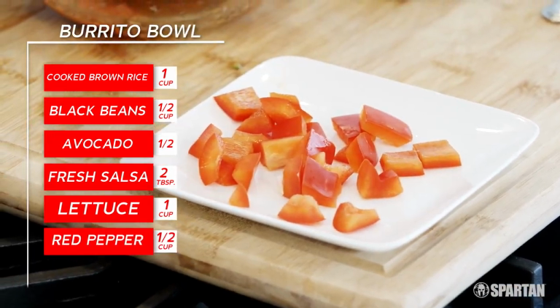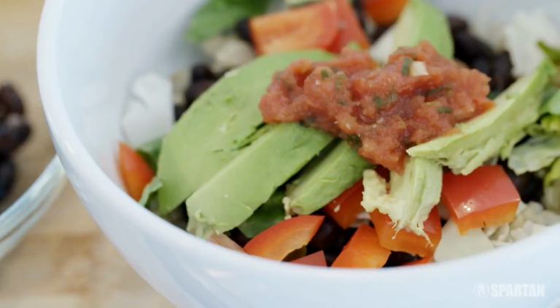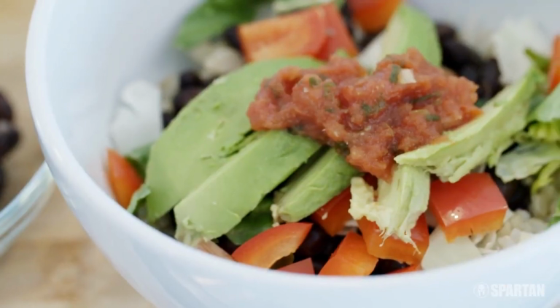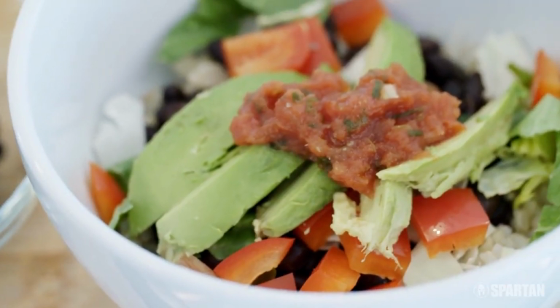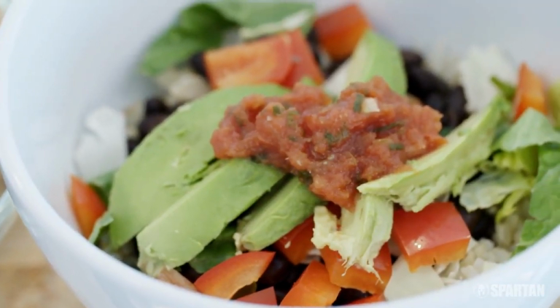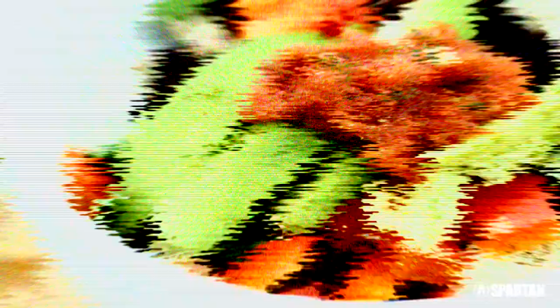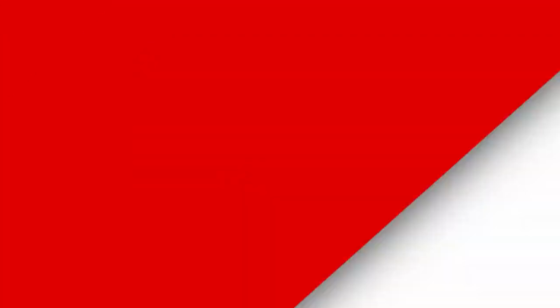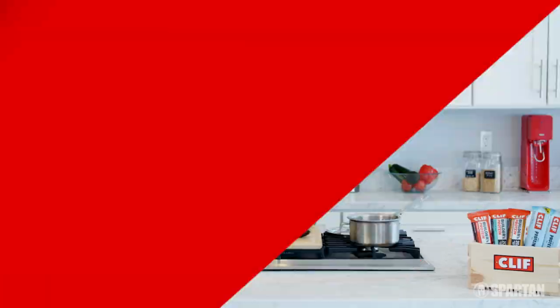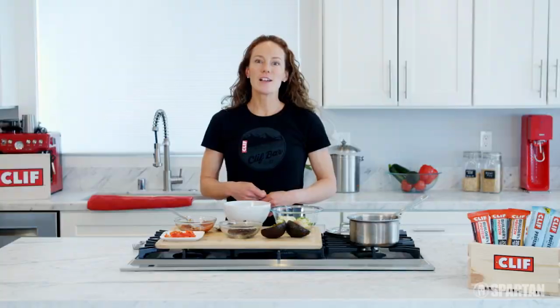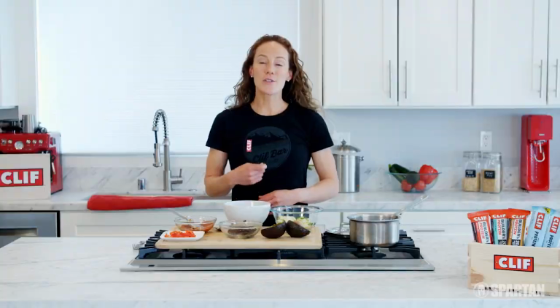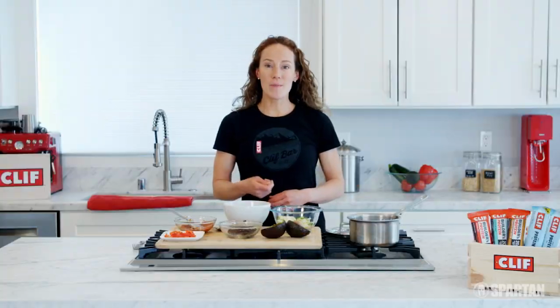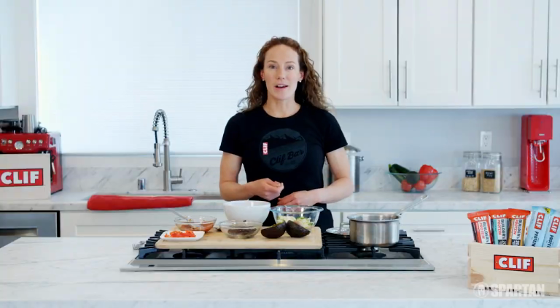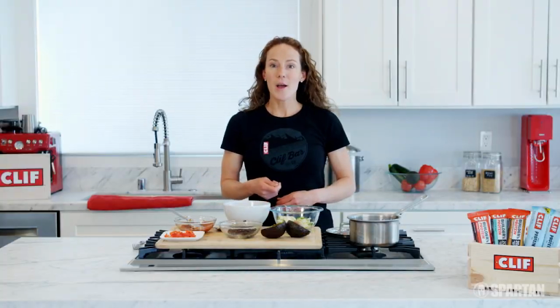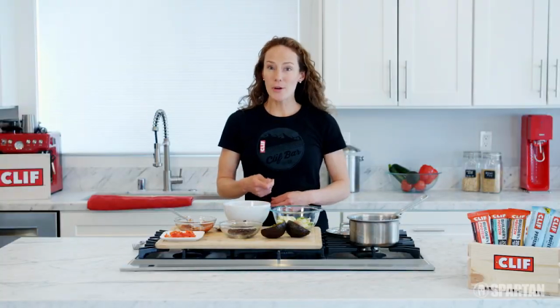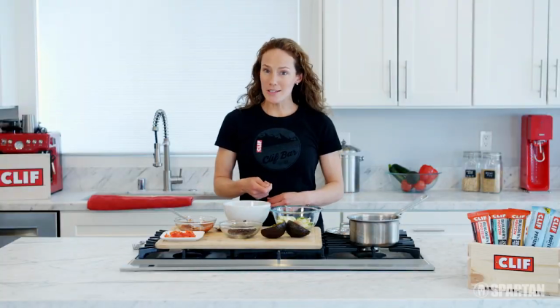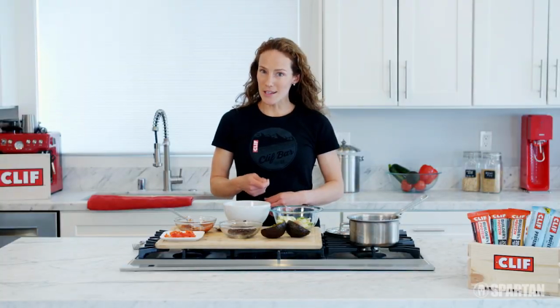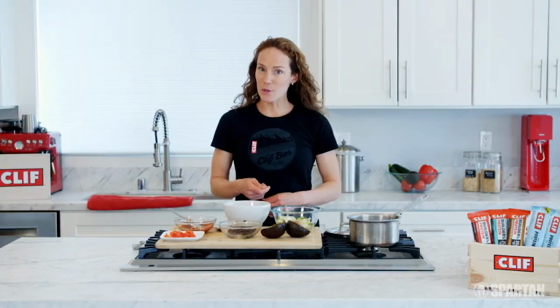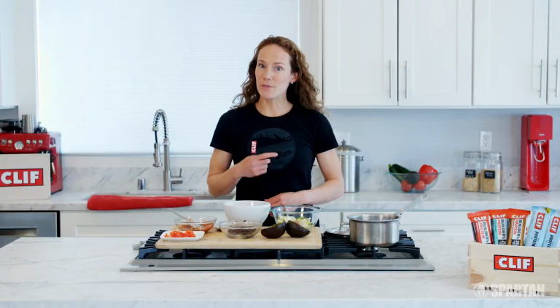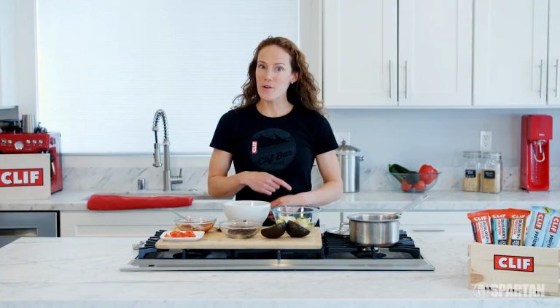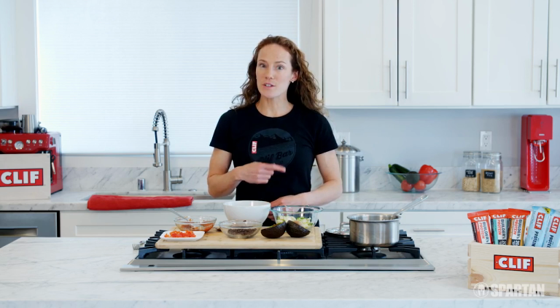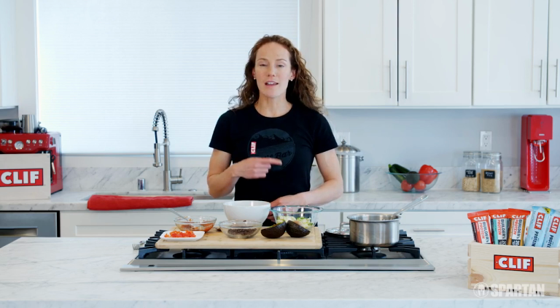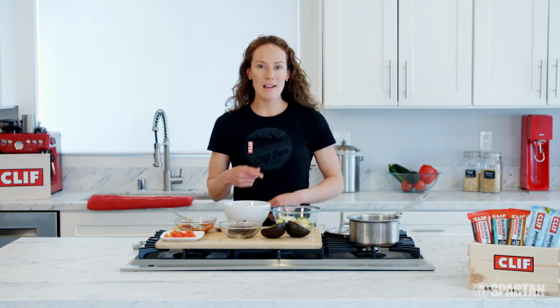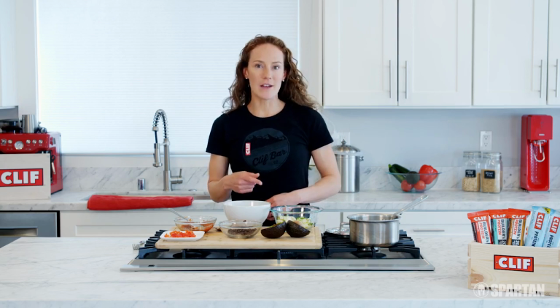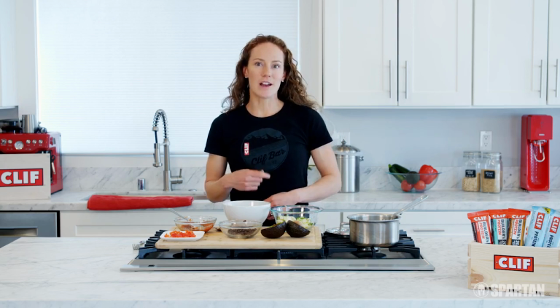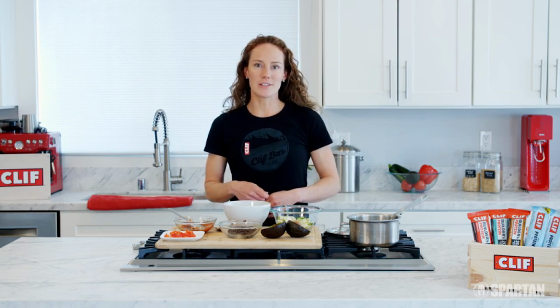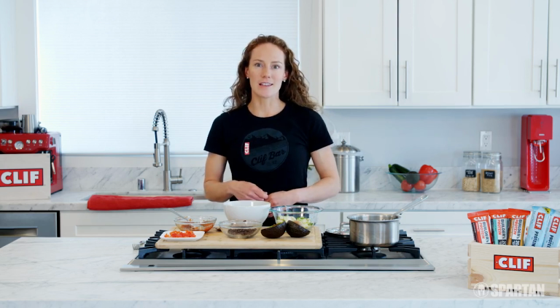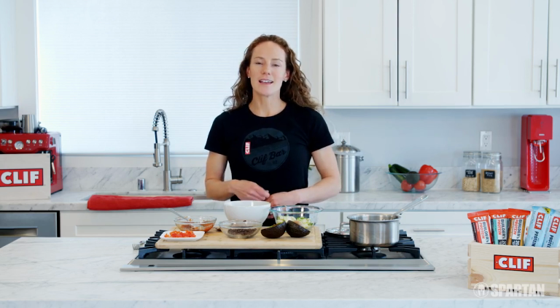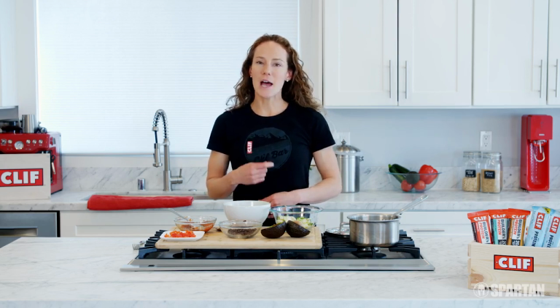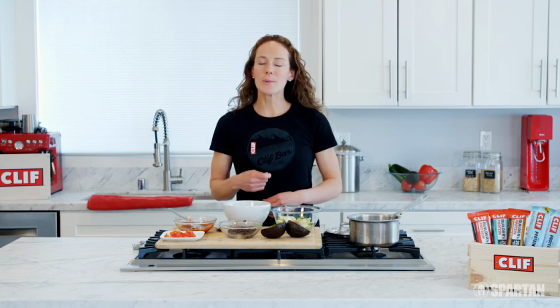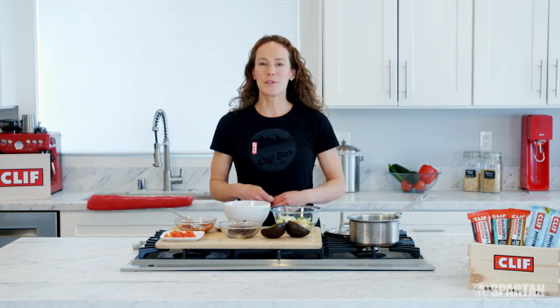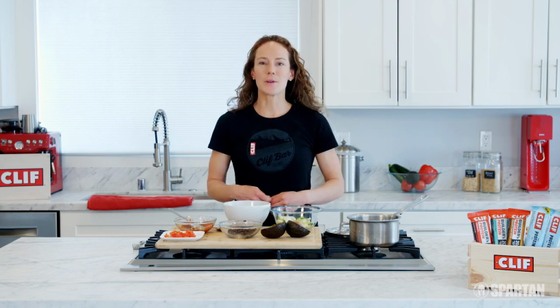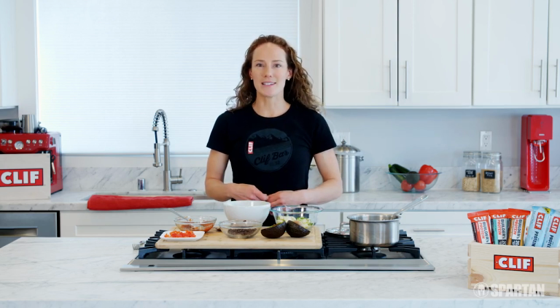And there you have it. So remember, protein is essential before, during, and after exercise to help you perform your best.